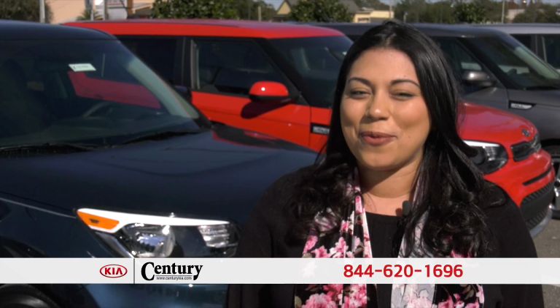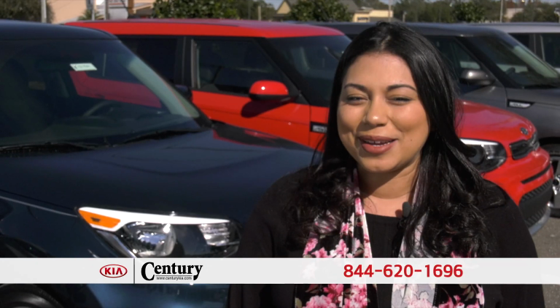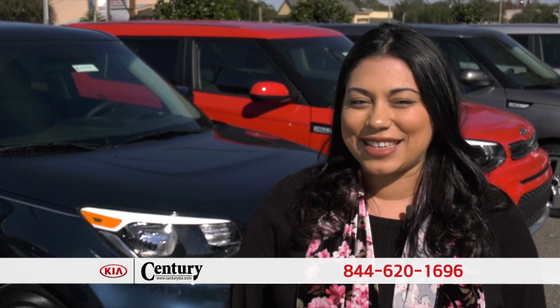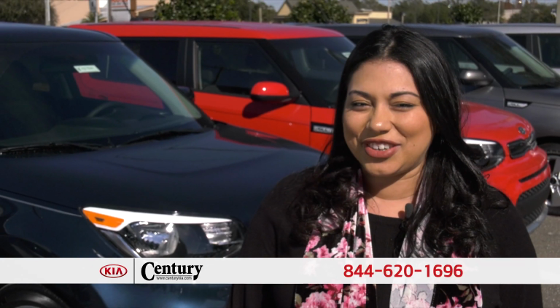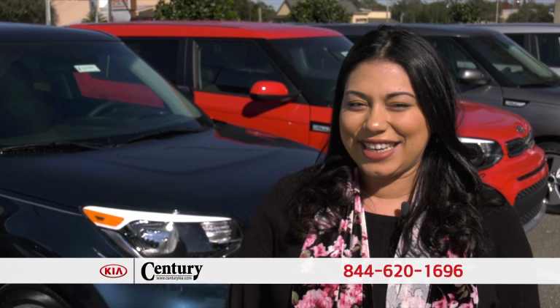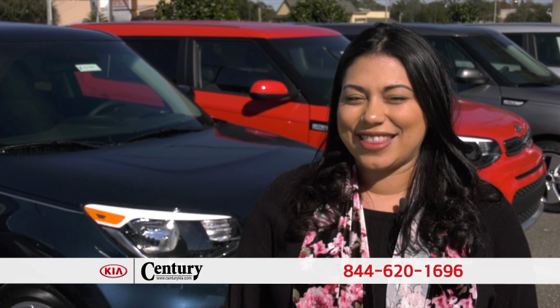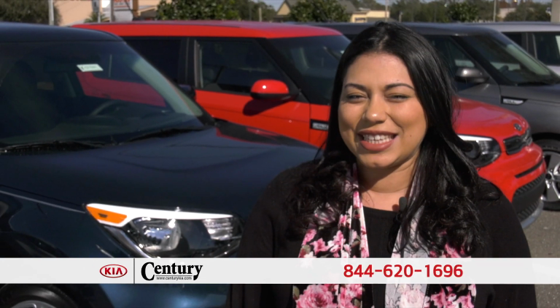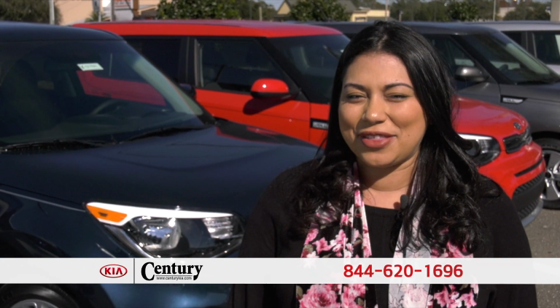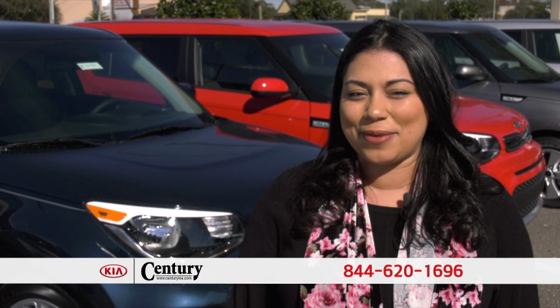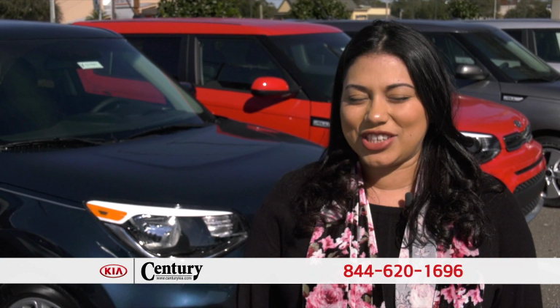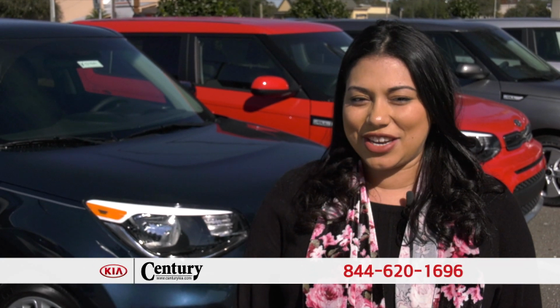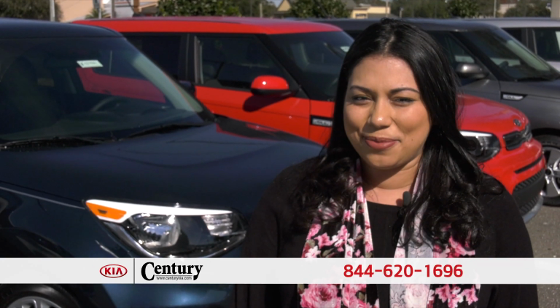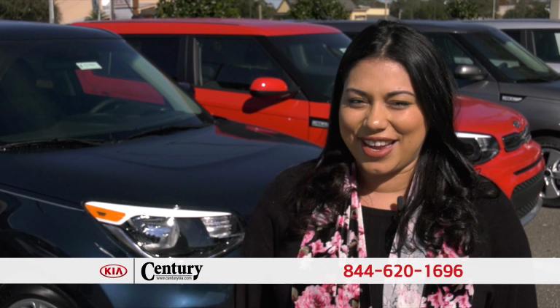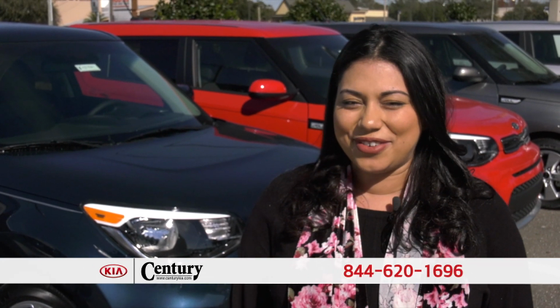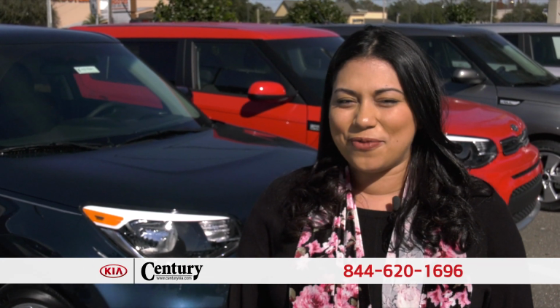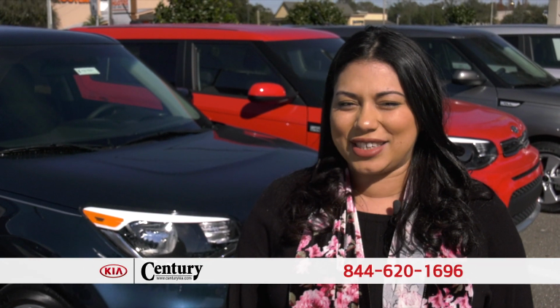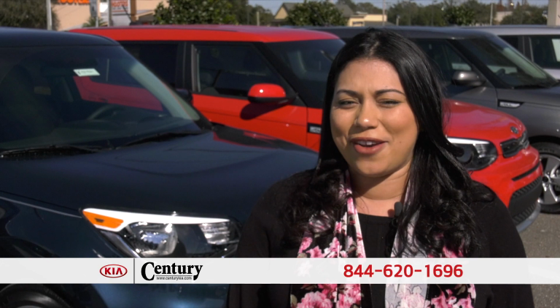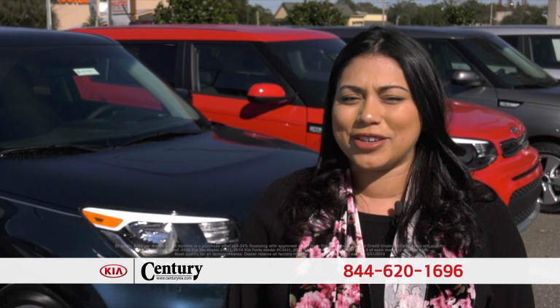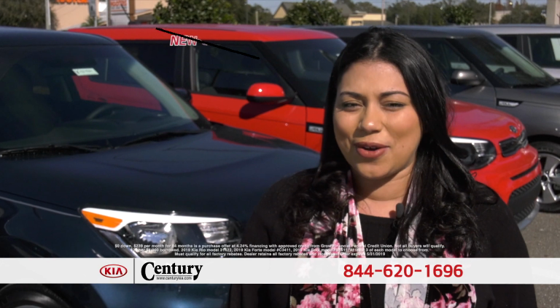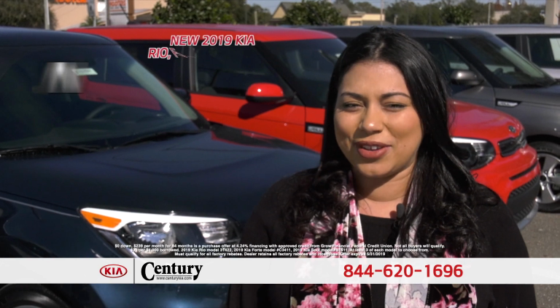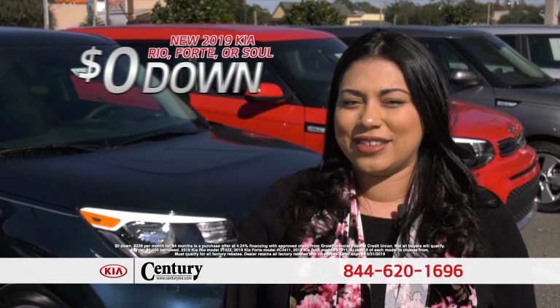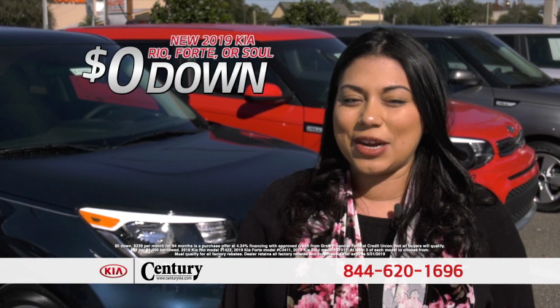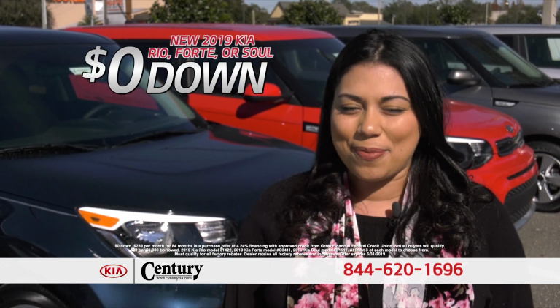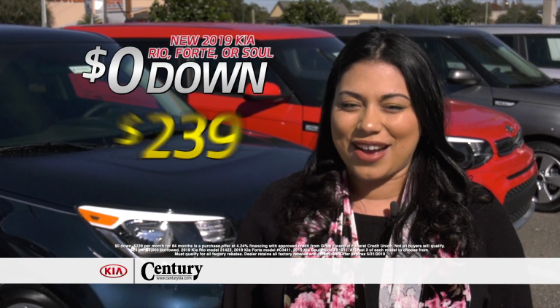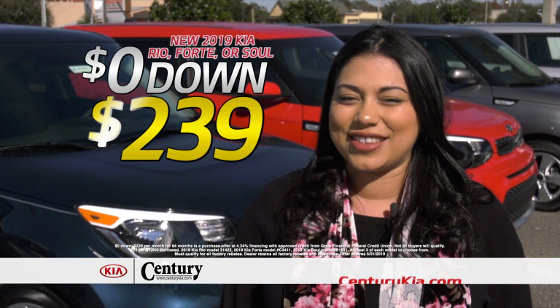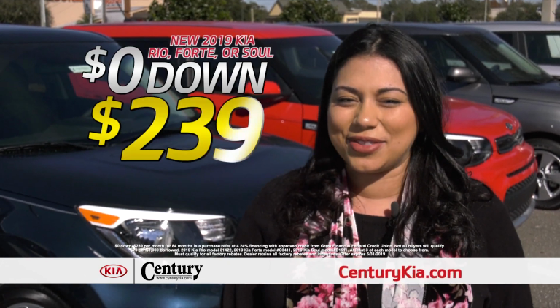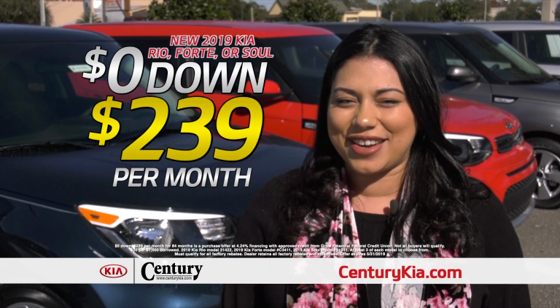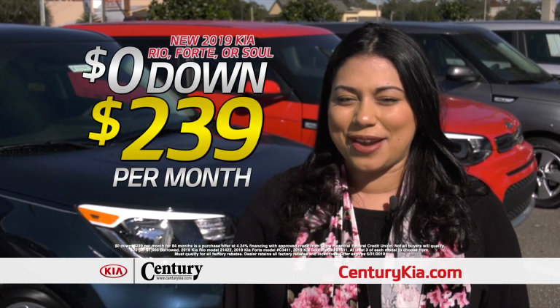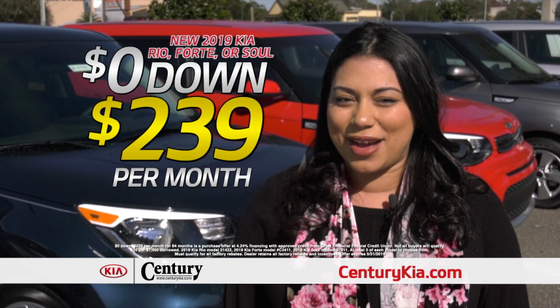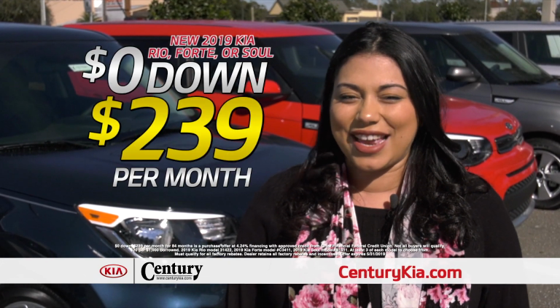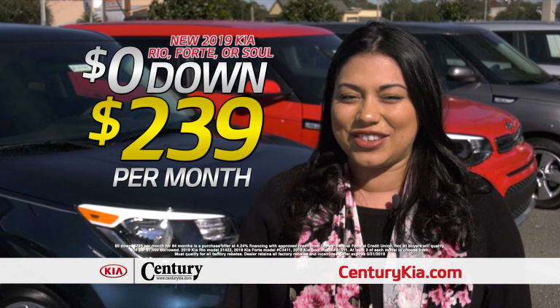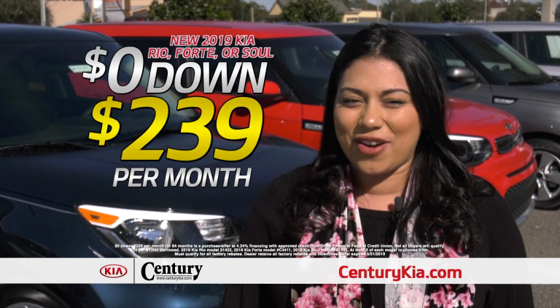Welcome to Century Kia. This month you can purchase a new Rio, new Forte, or Soul. Zero out of pocket, $2.39 a month and it's yours.